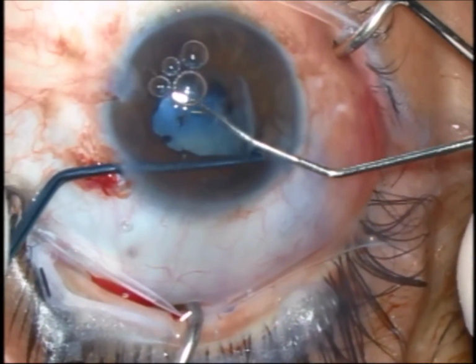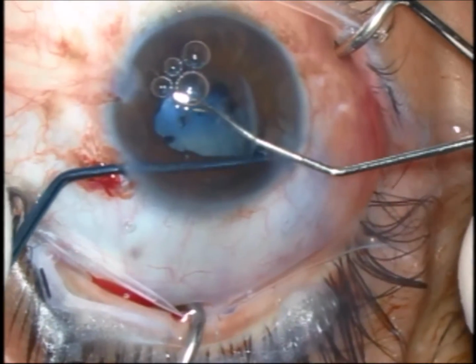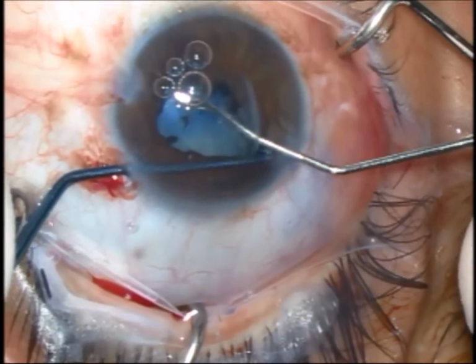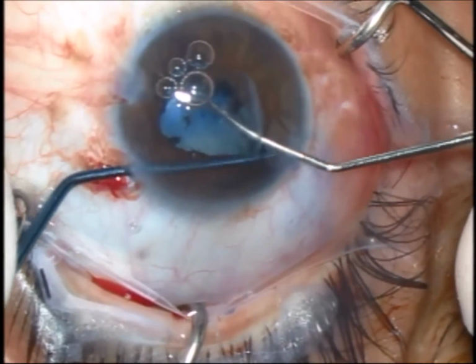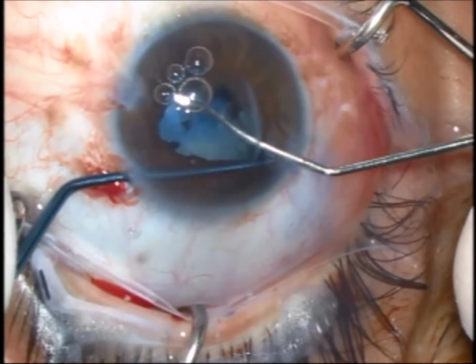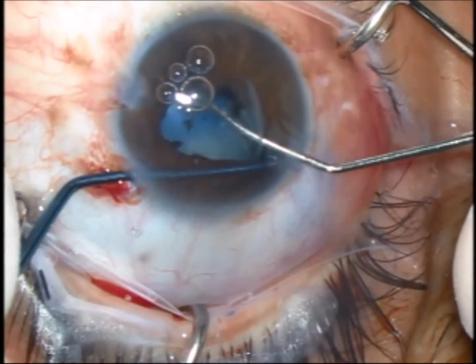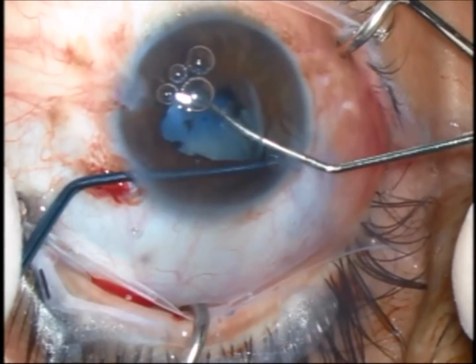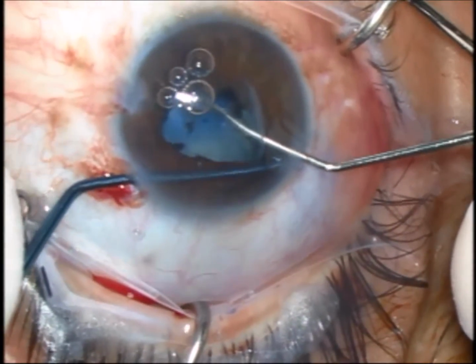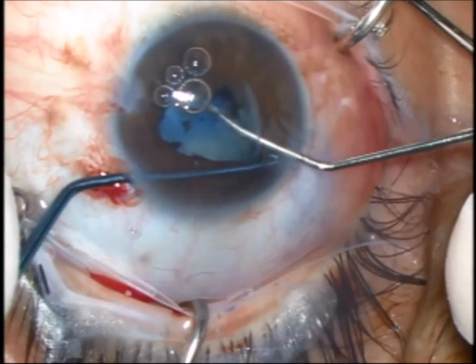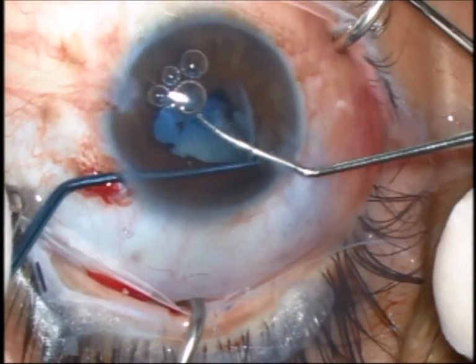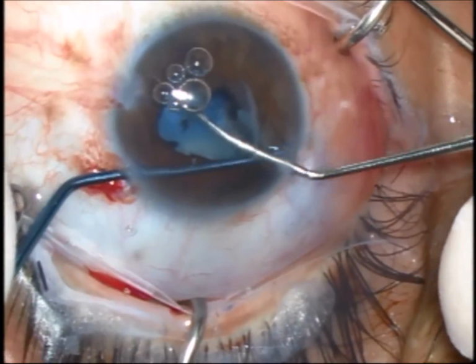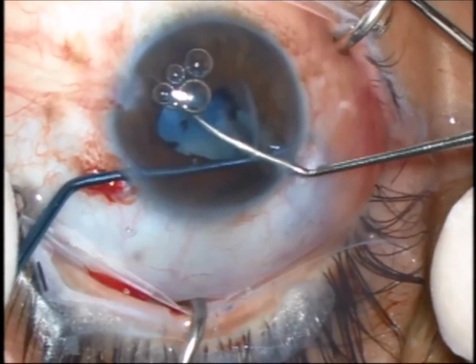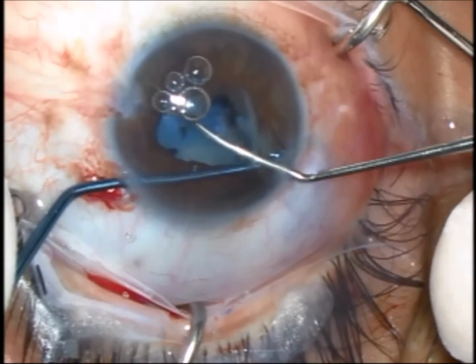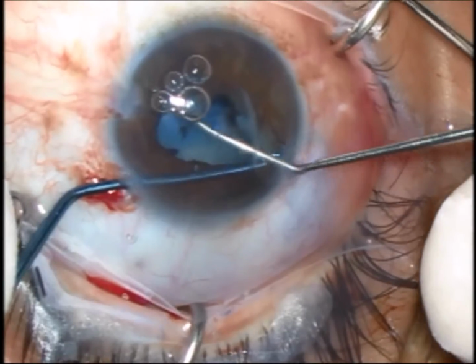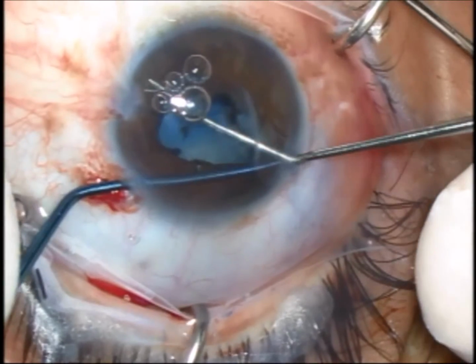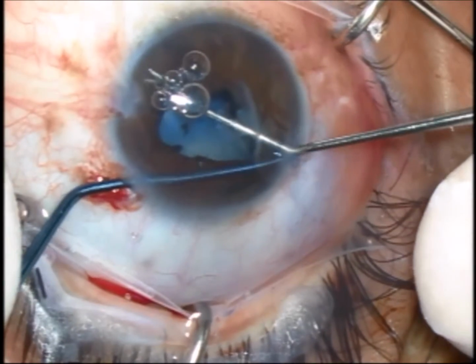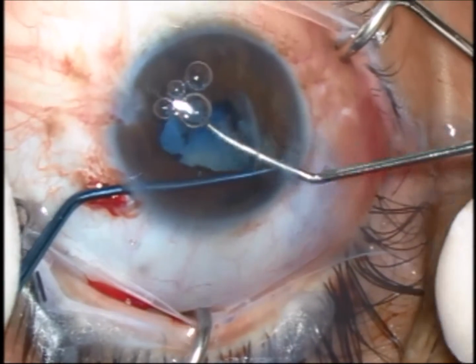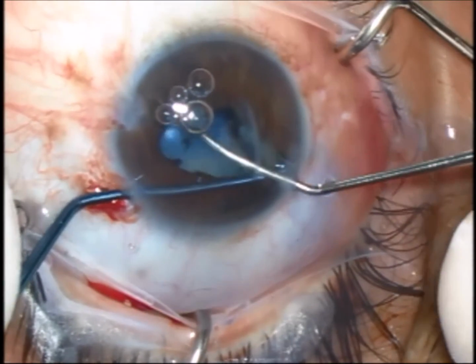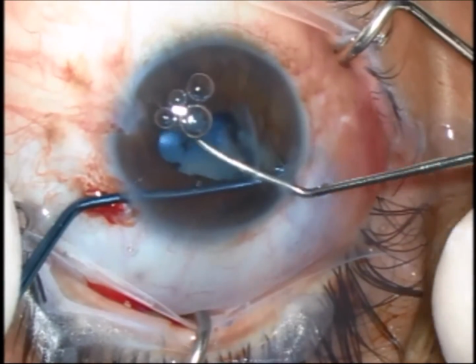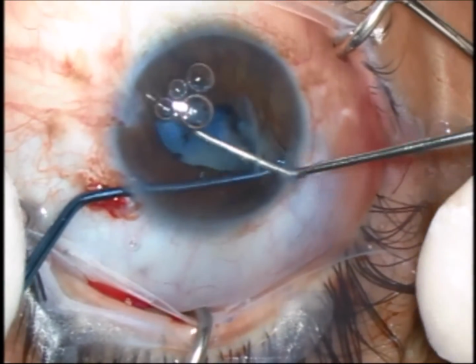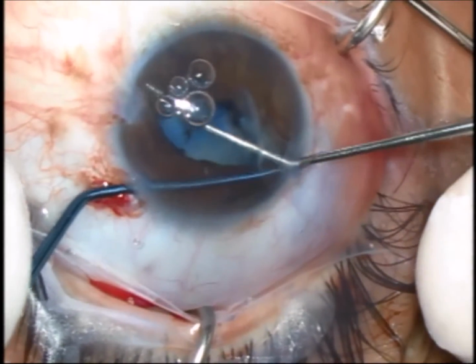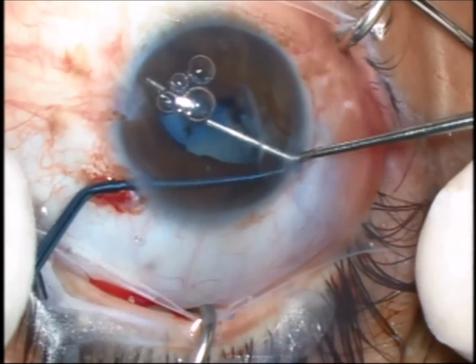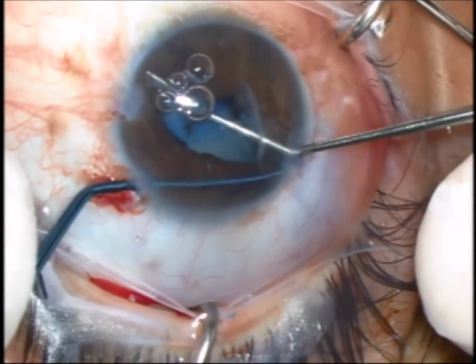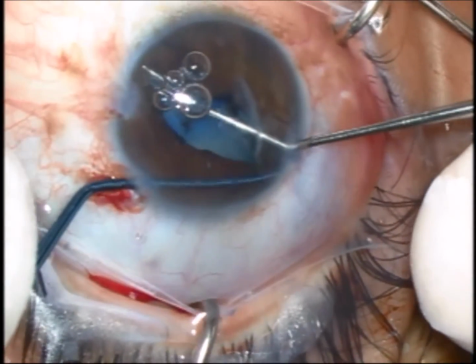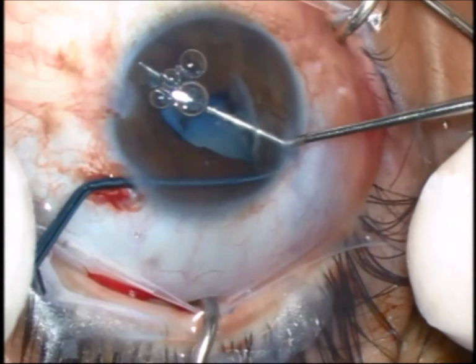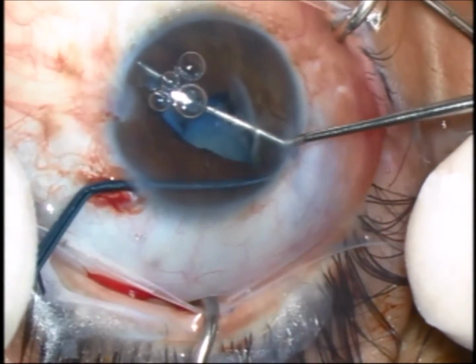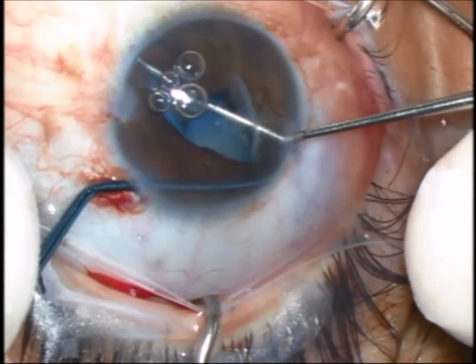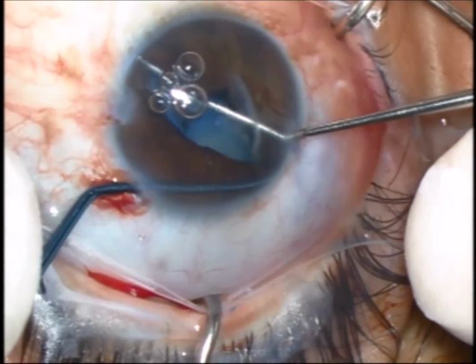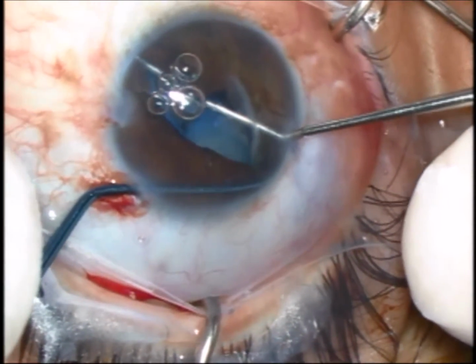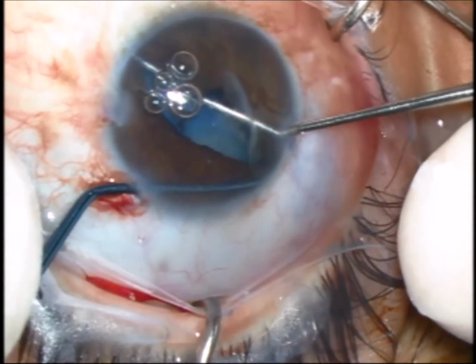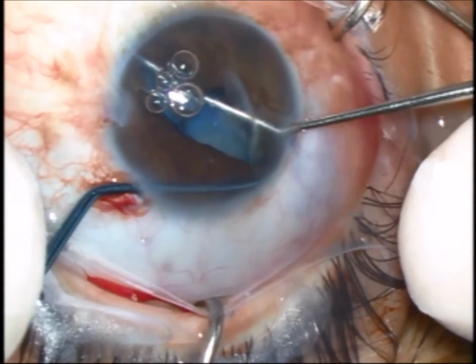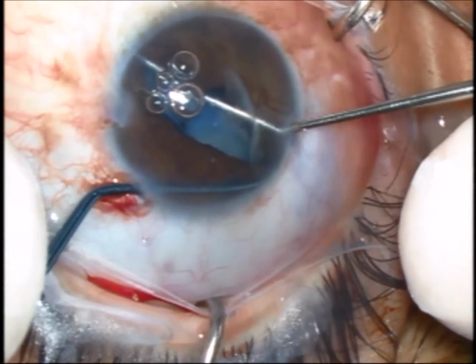Achieving good visualization is critical for great results, also requiring iris hooks.